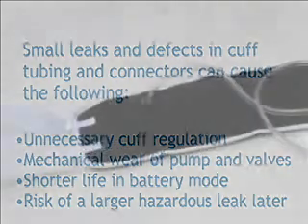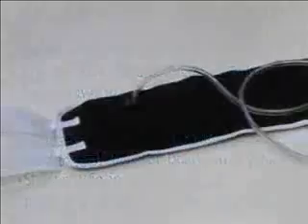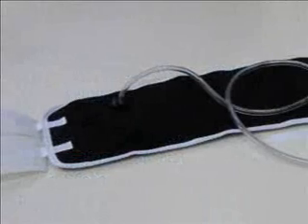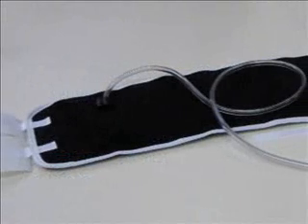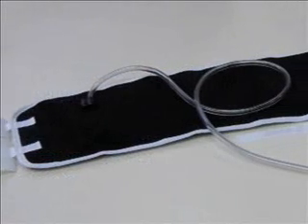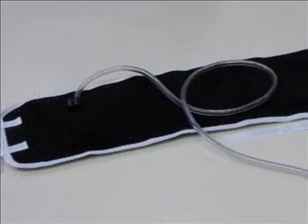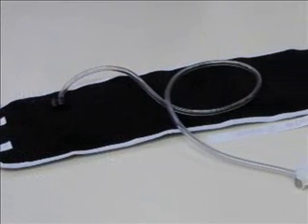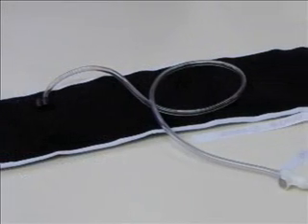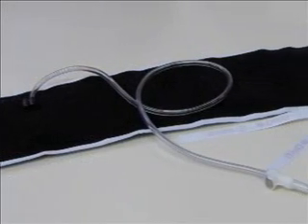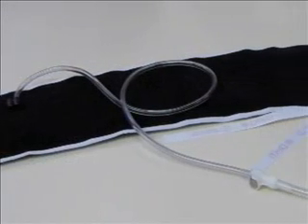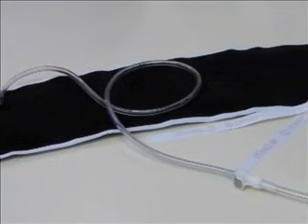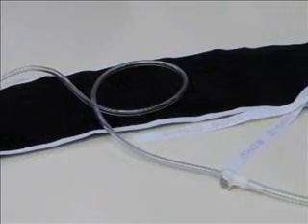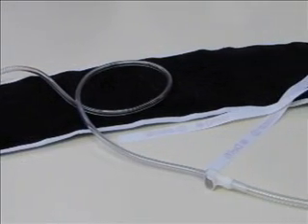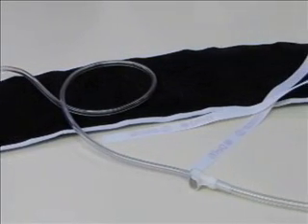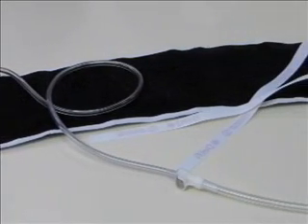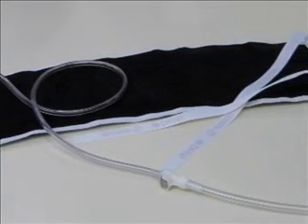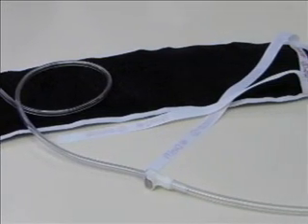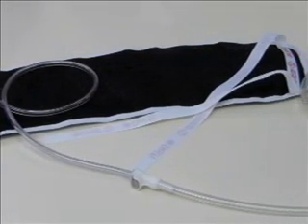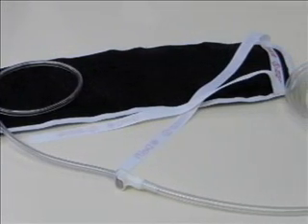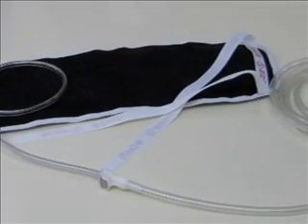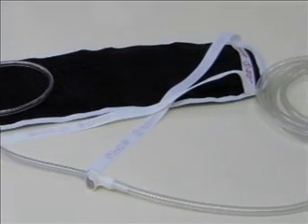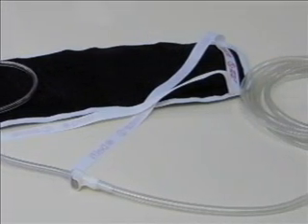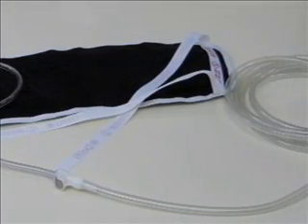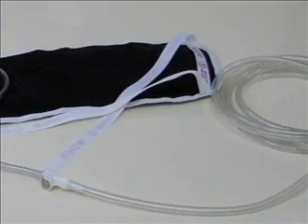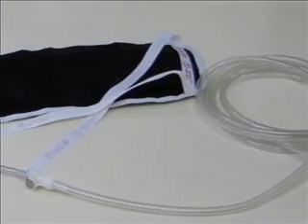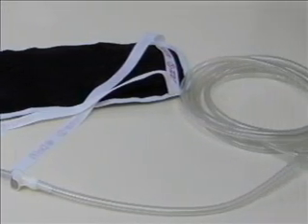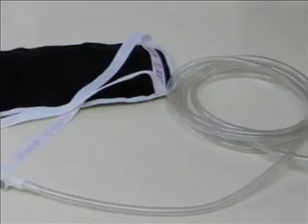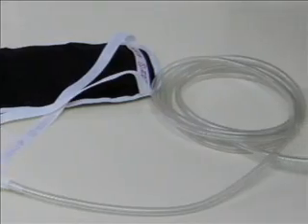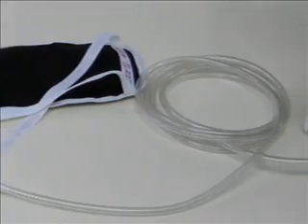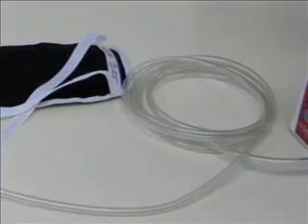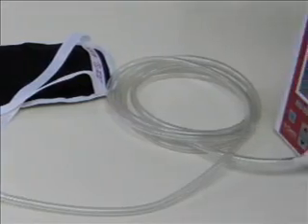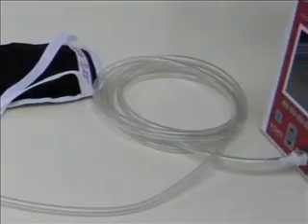Leaks can not only start in the cuff but also the connectors, O-rings, tubing, and the tourniquet's internal tubing.